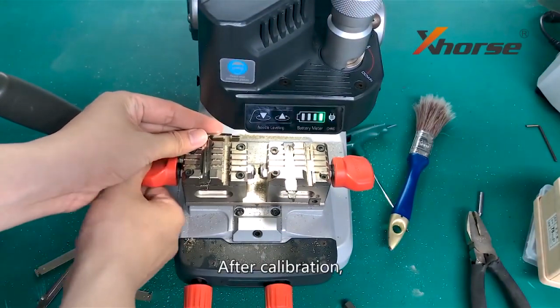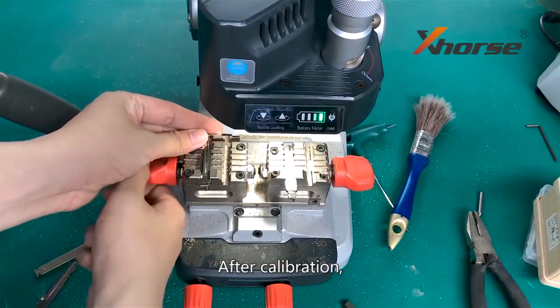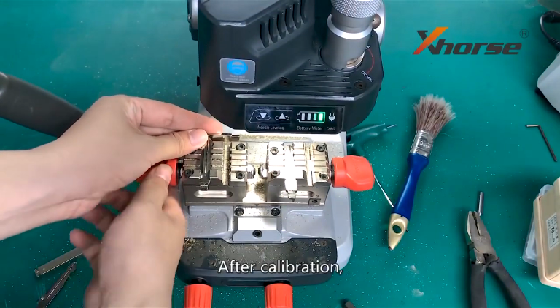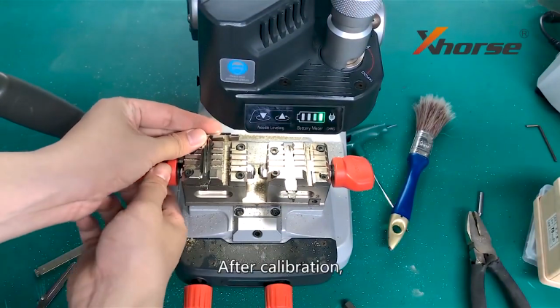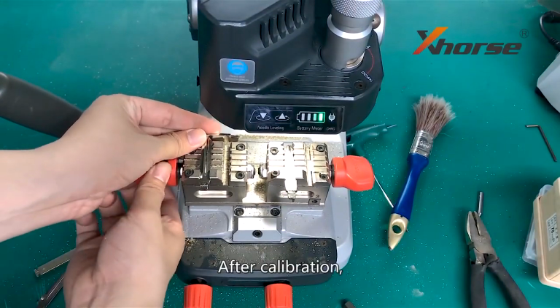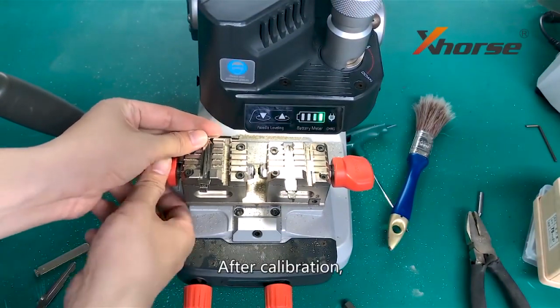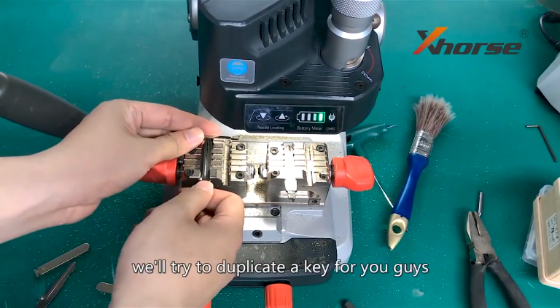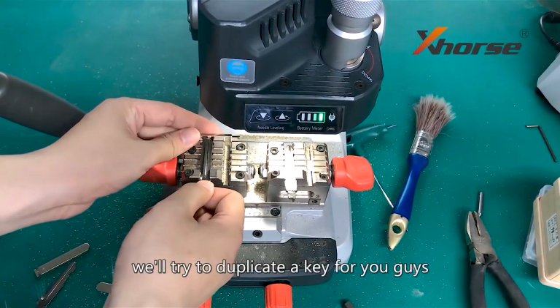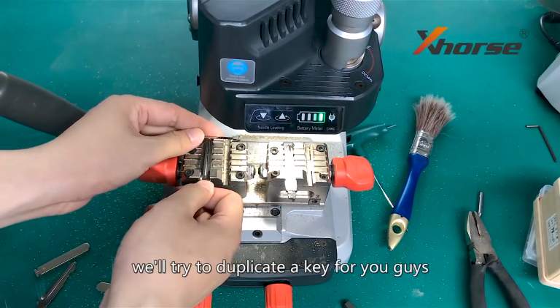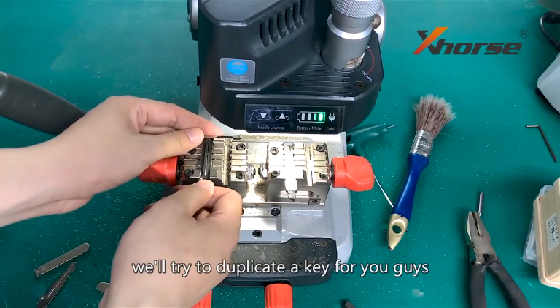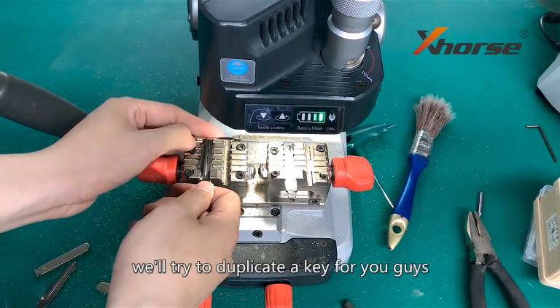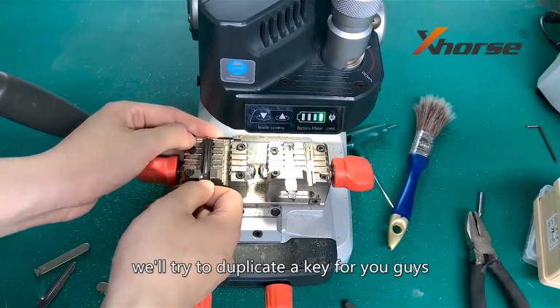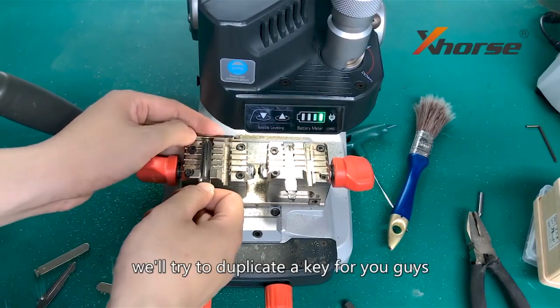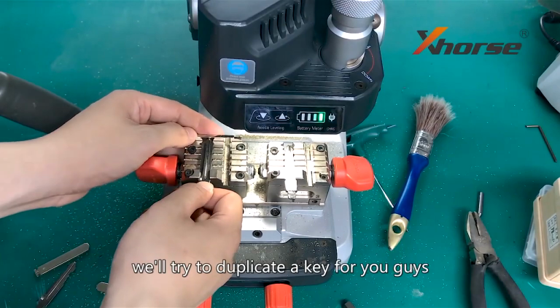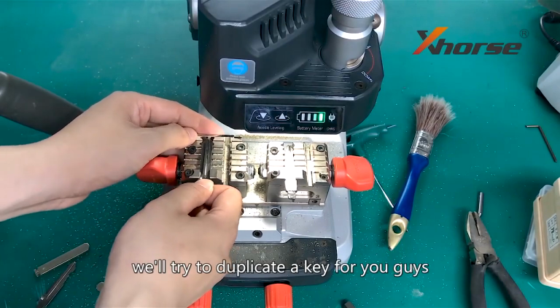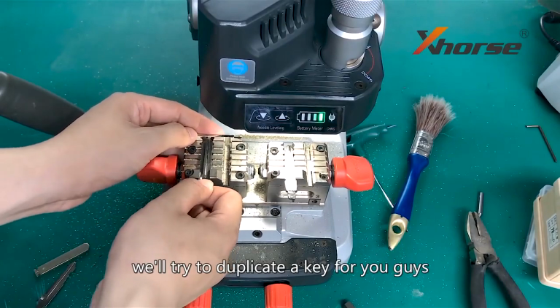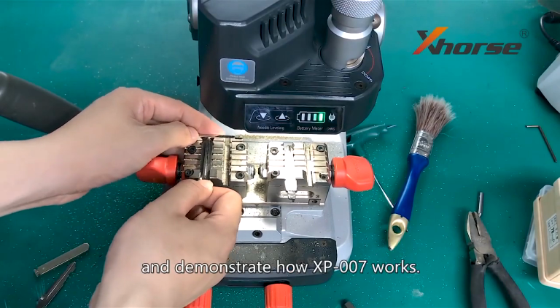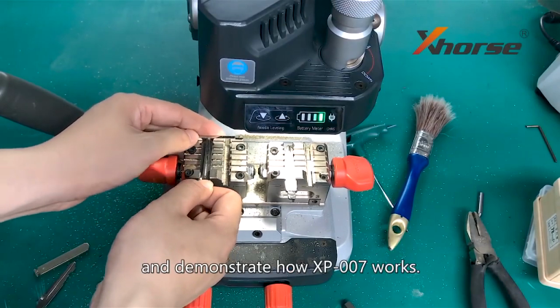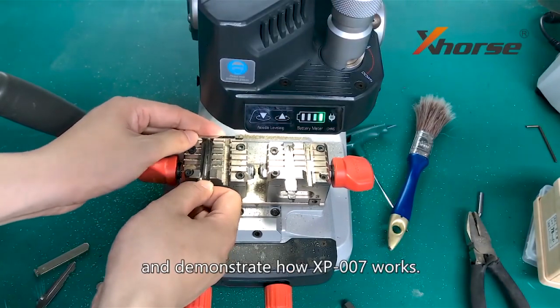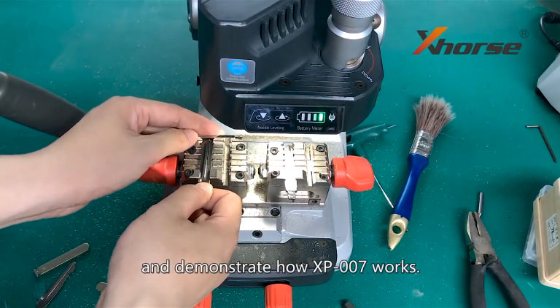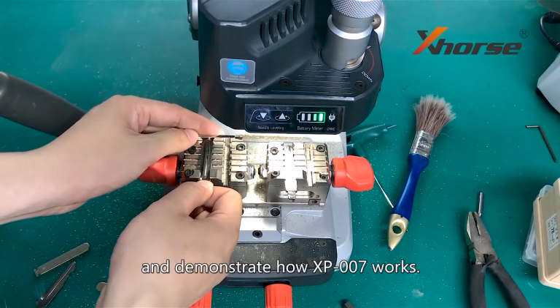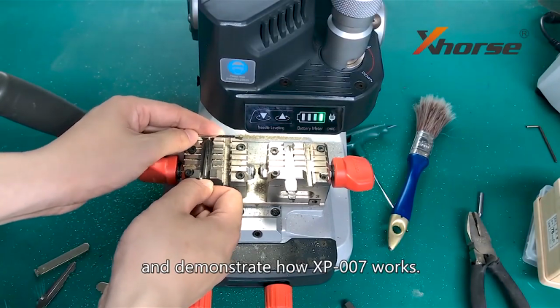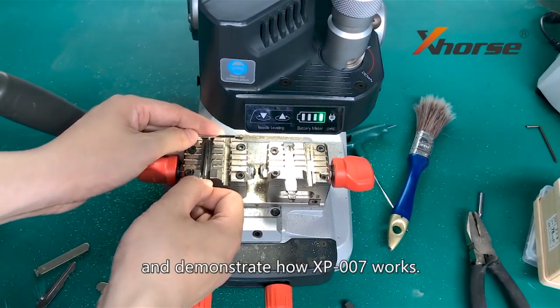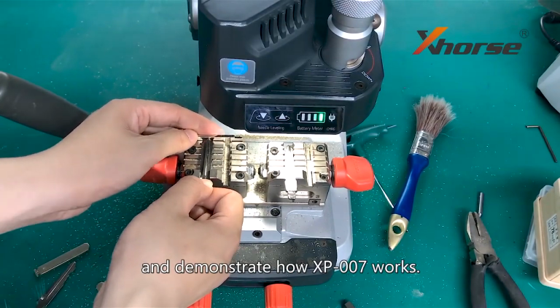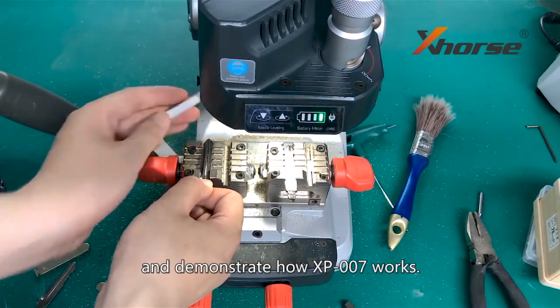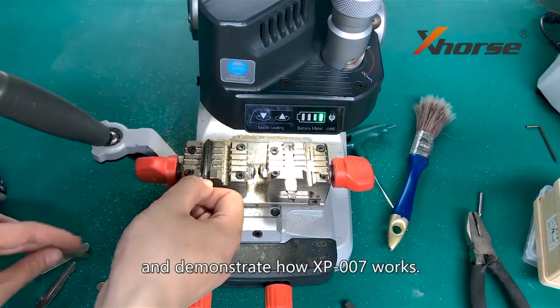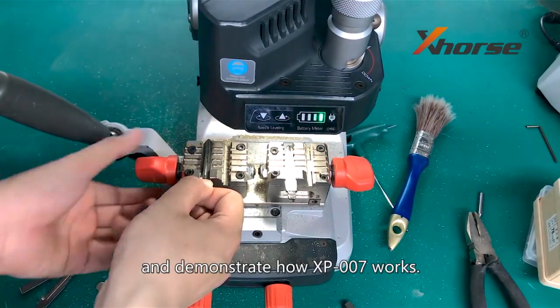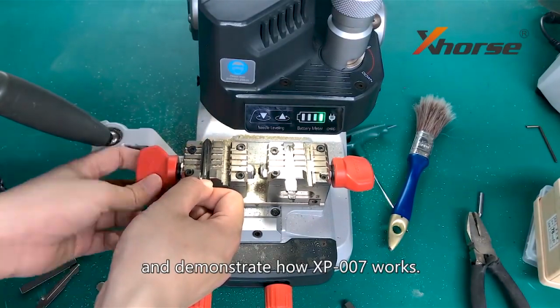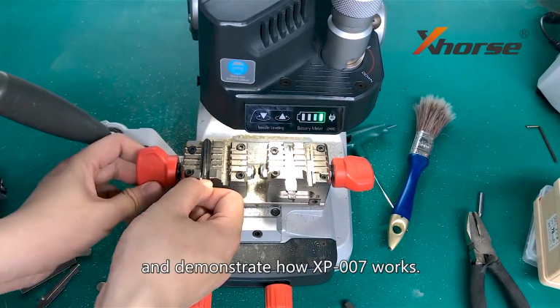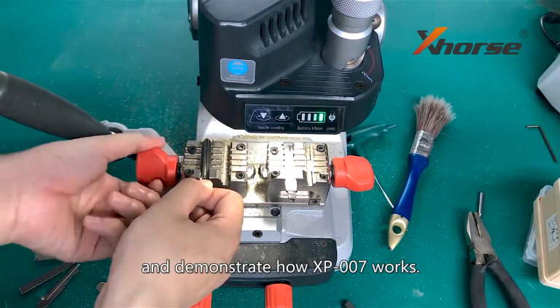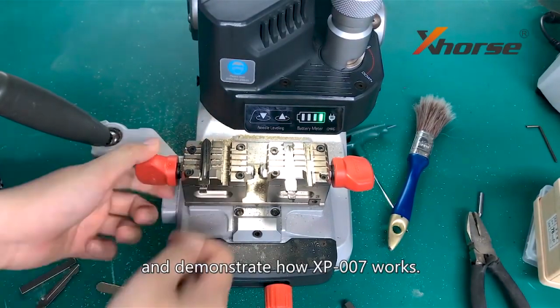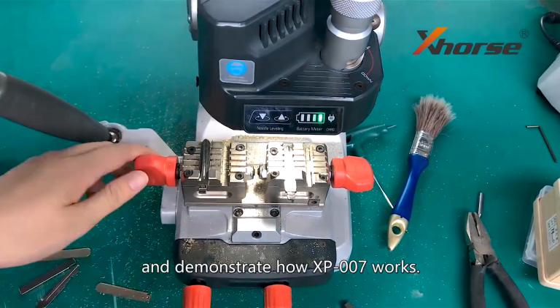After calibration, we will try to duplicate a key for you and demonstrate how the XP007 works.